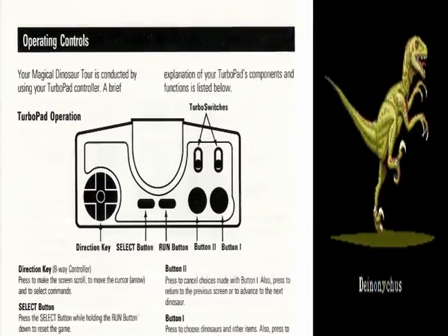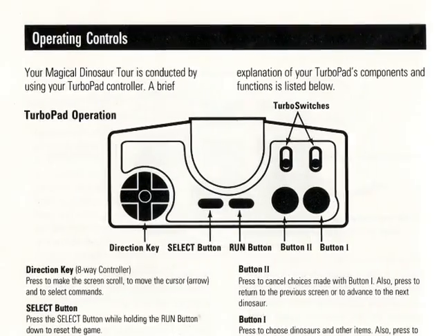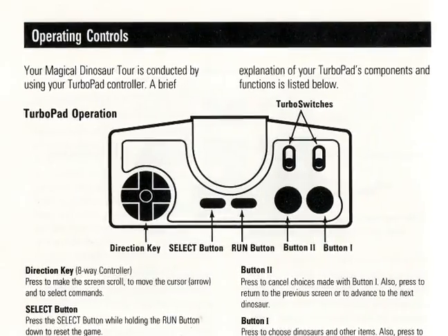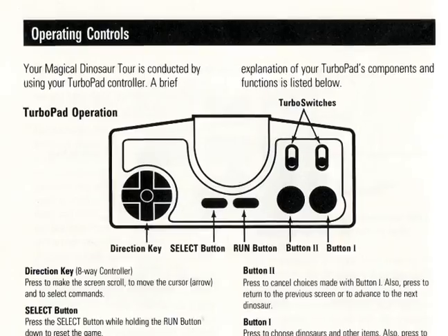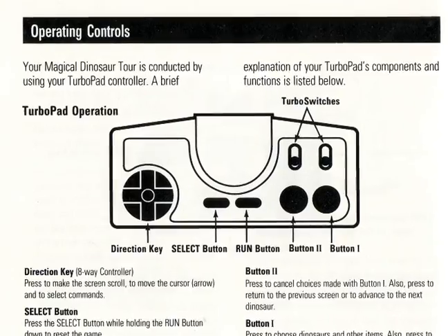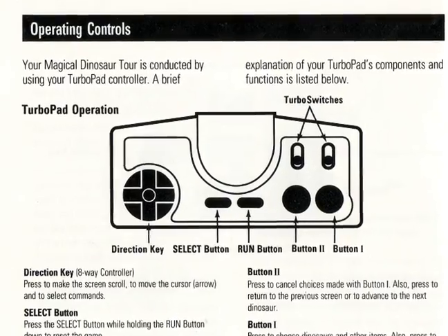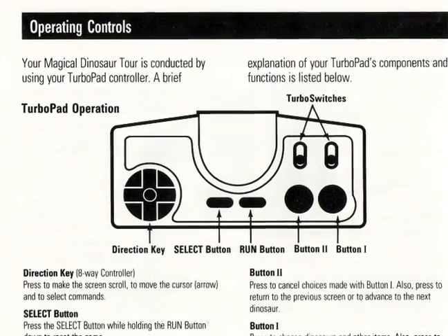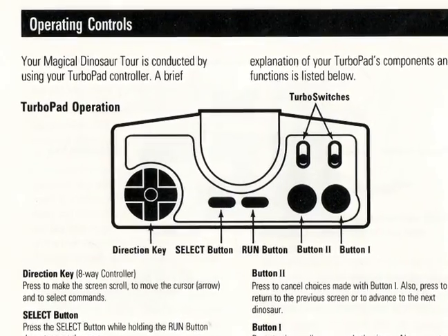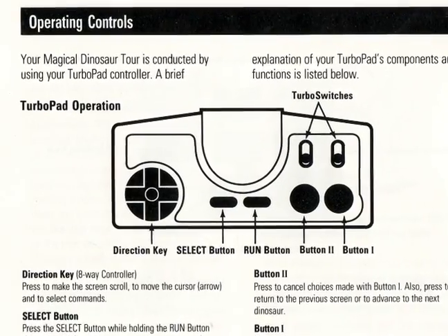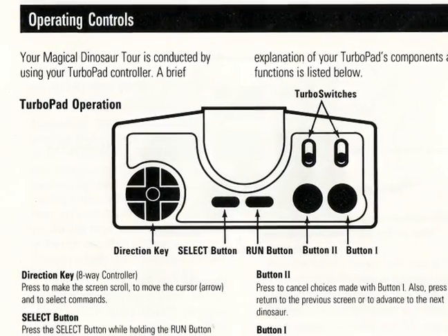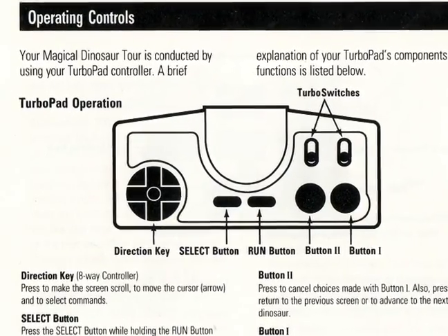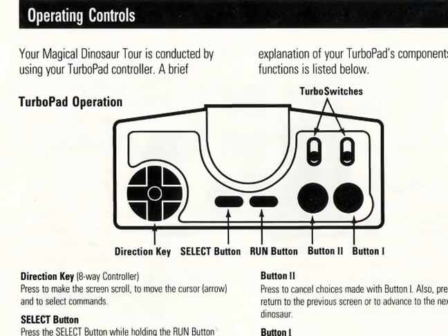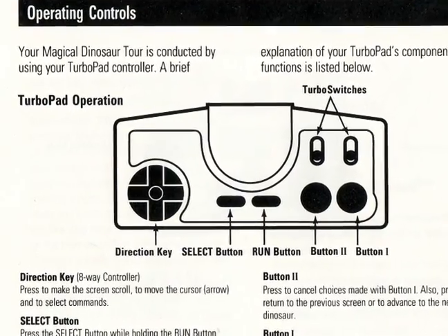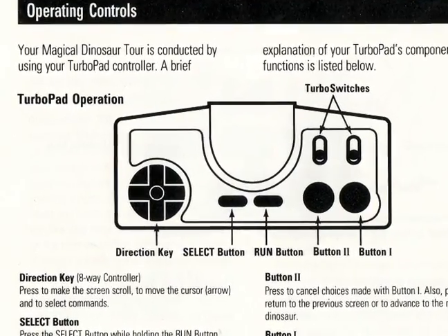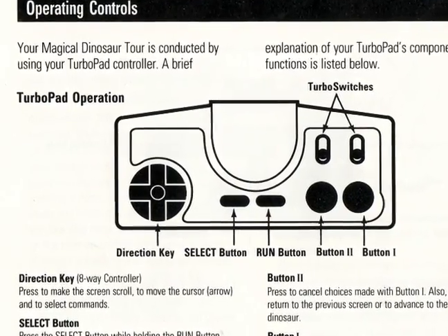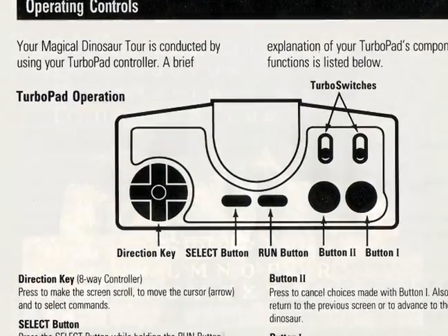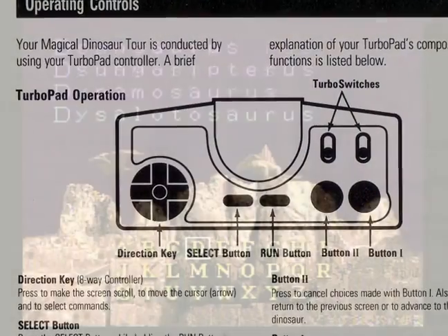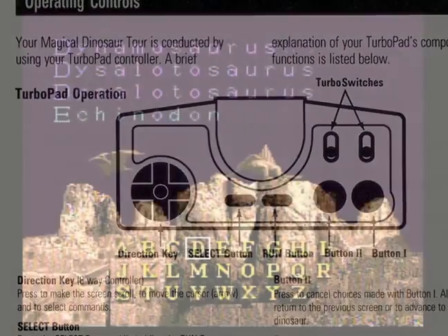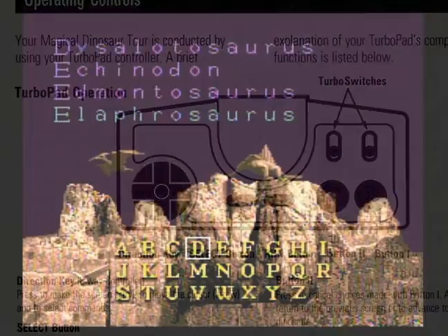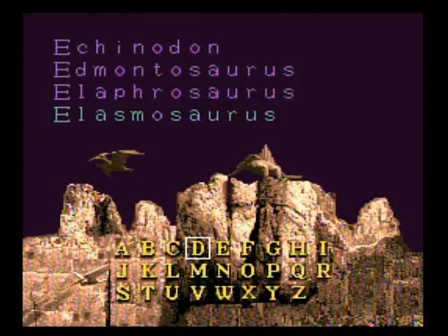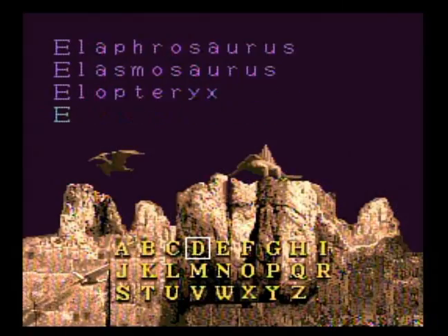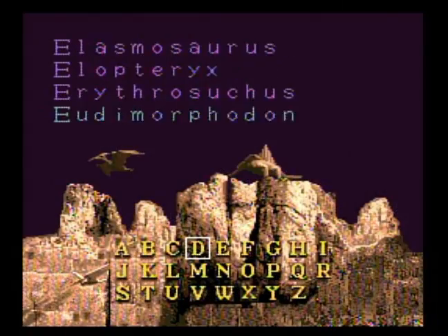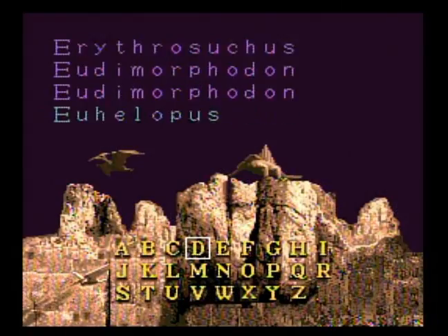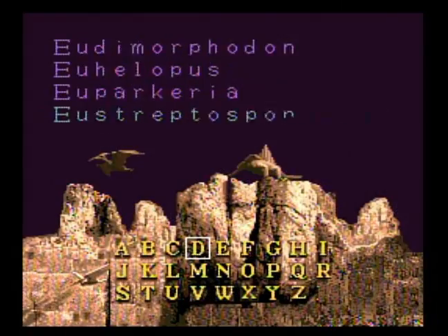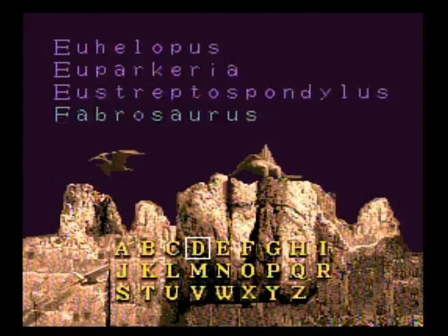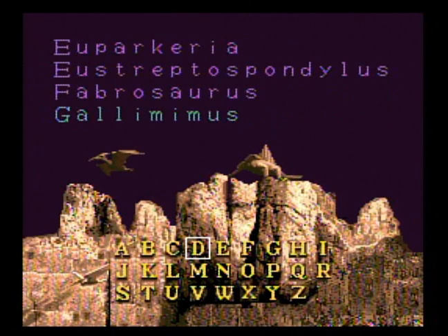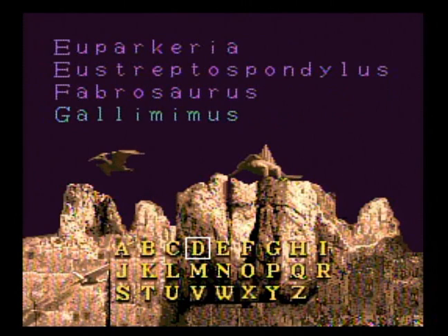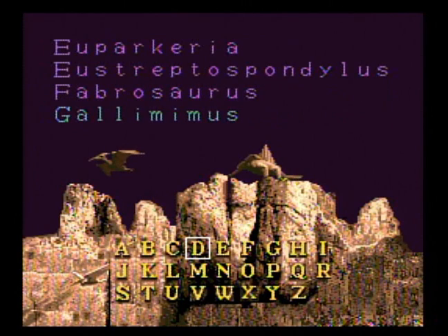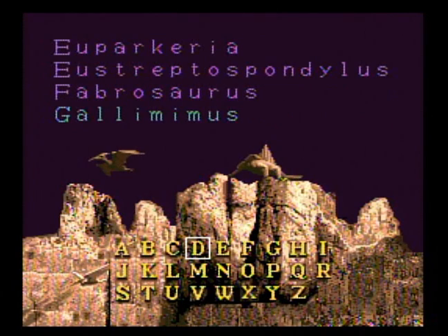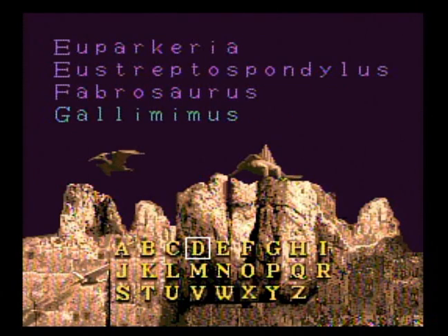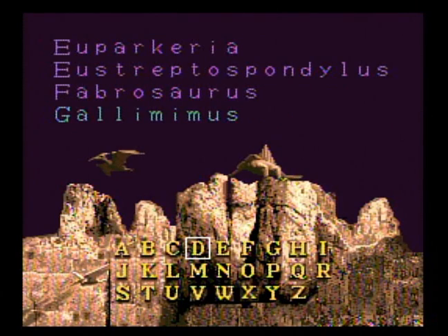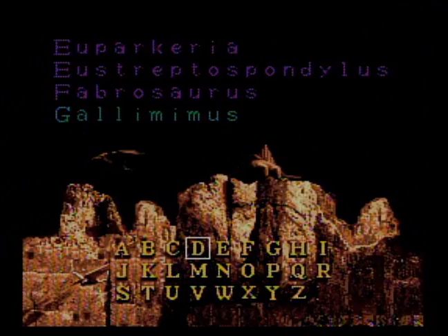The control — well, it's mostly a bunch of menus, so you select, you click, and that's it.